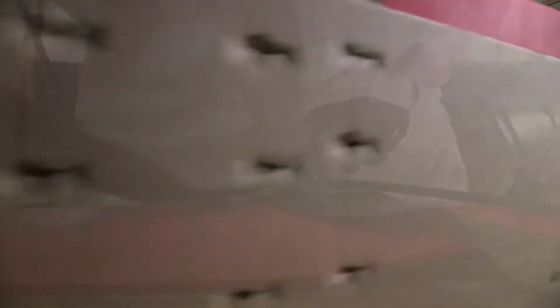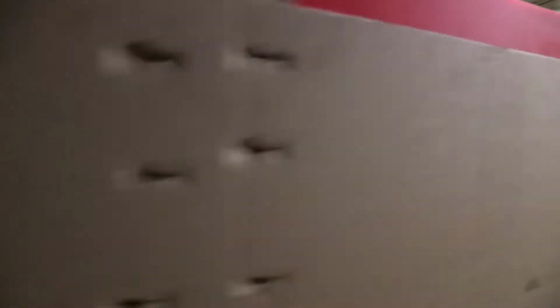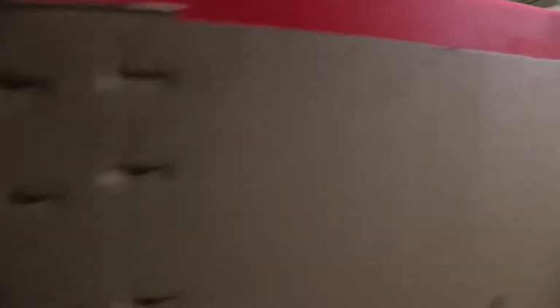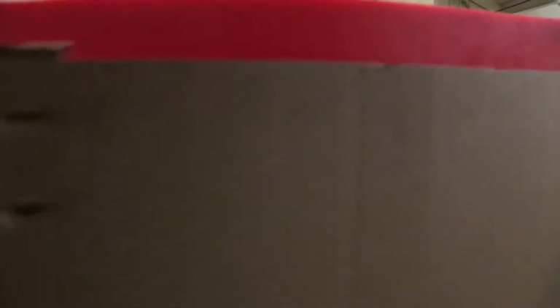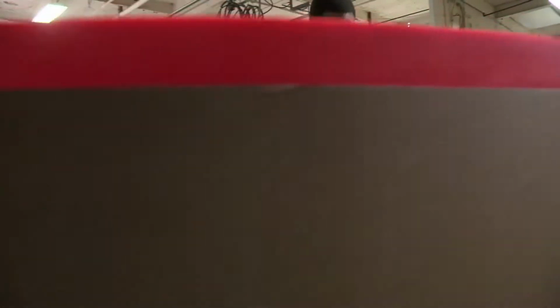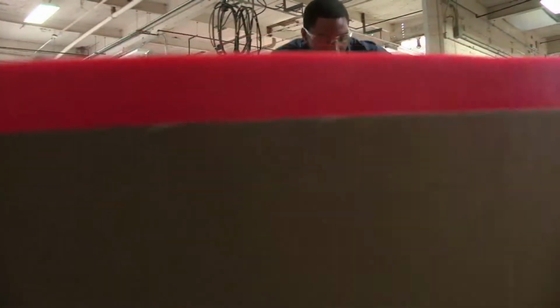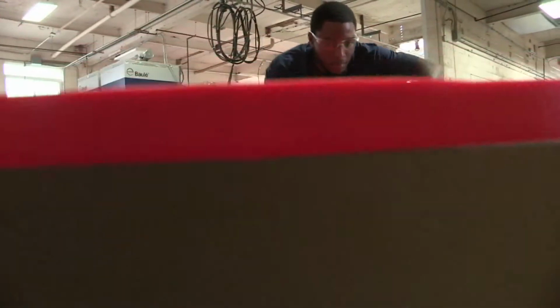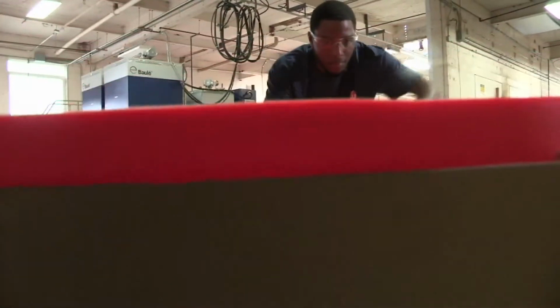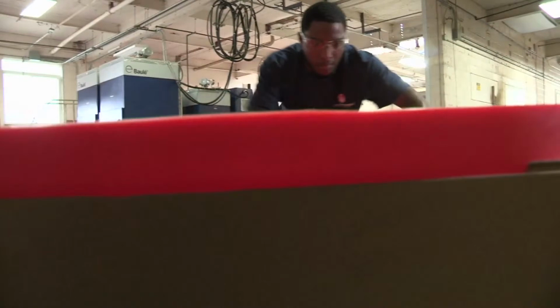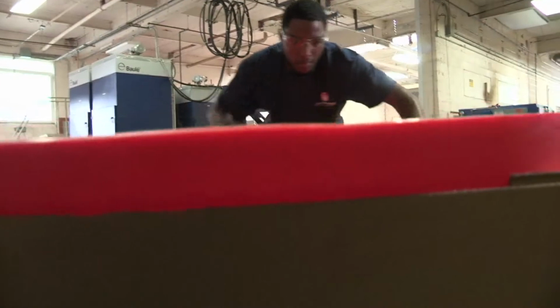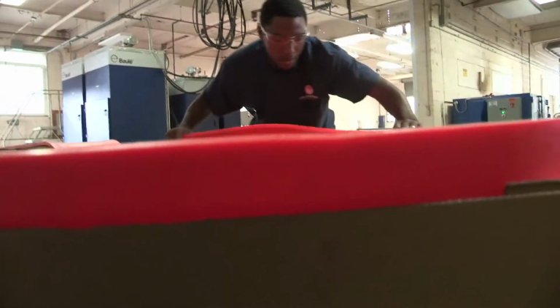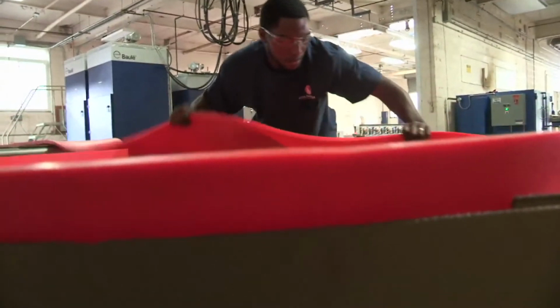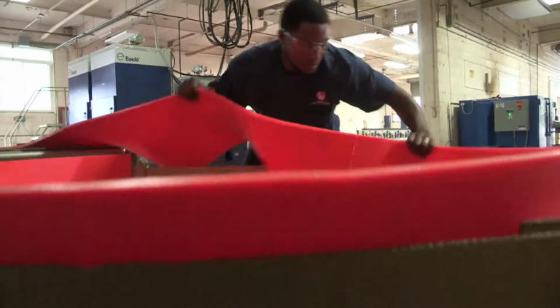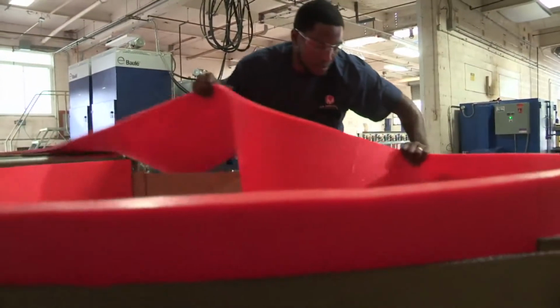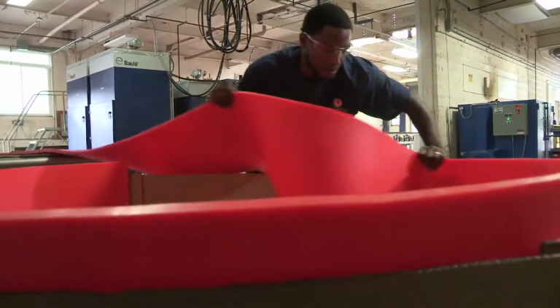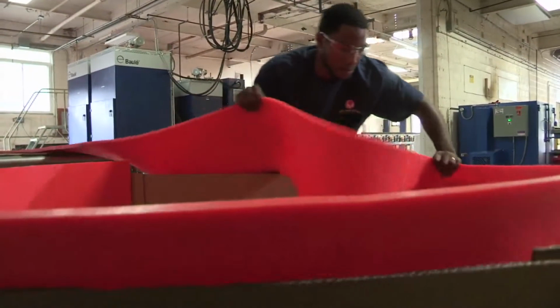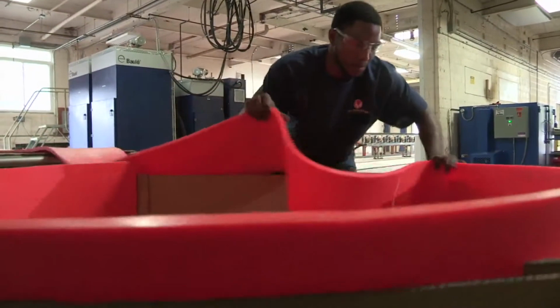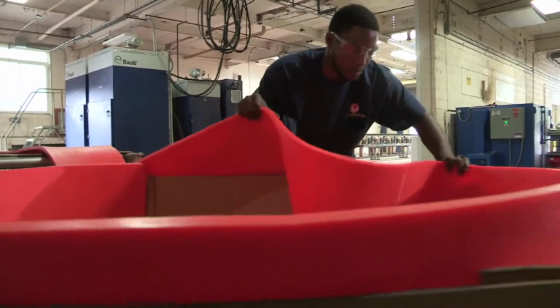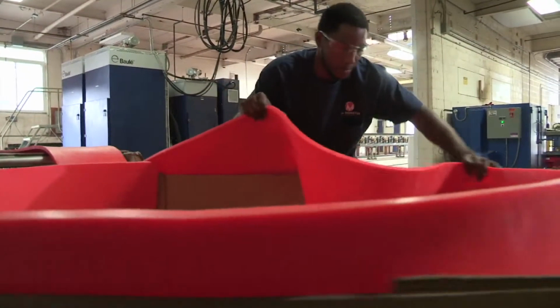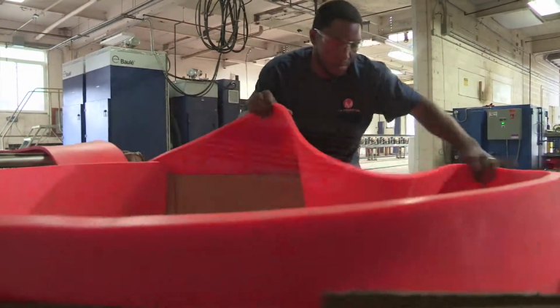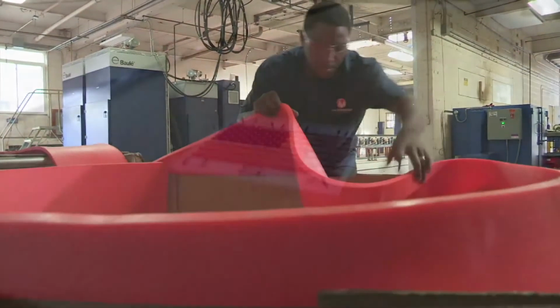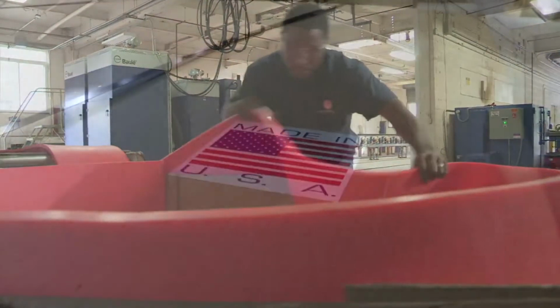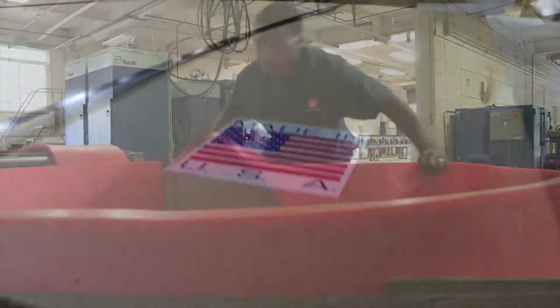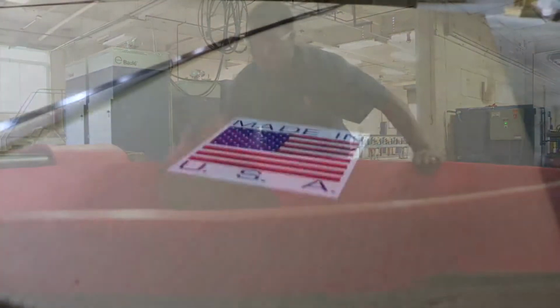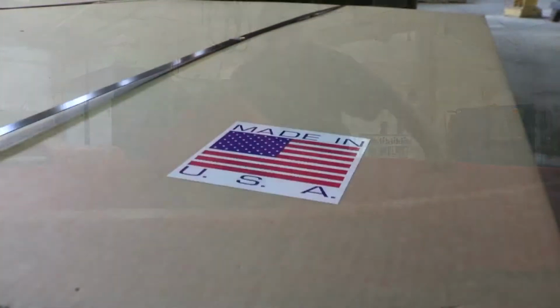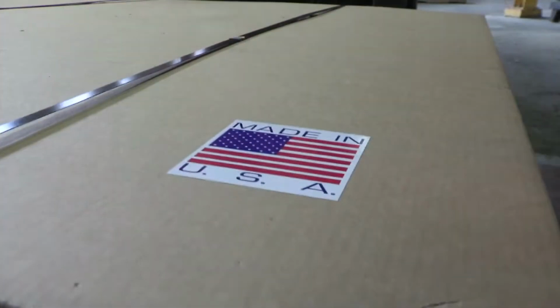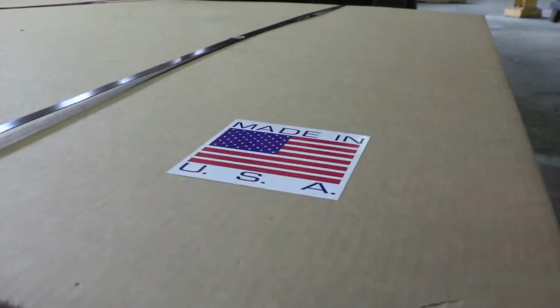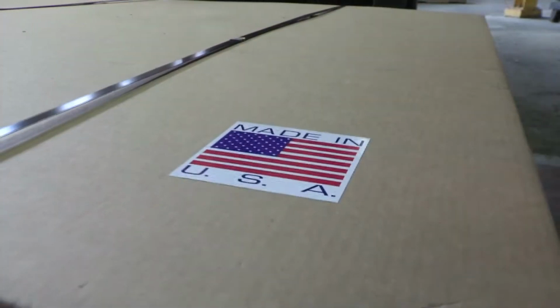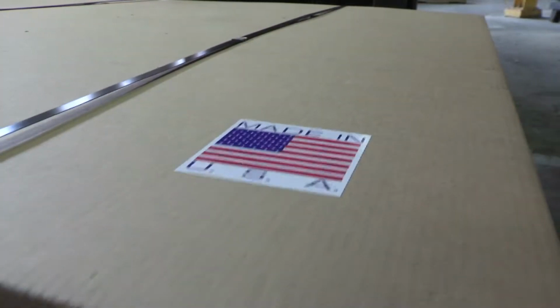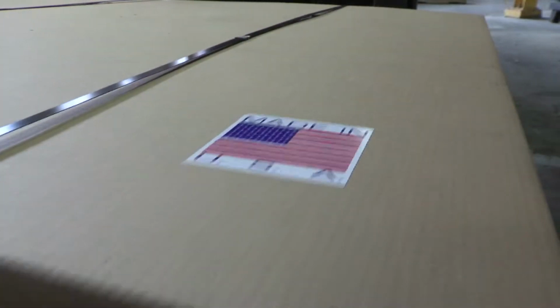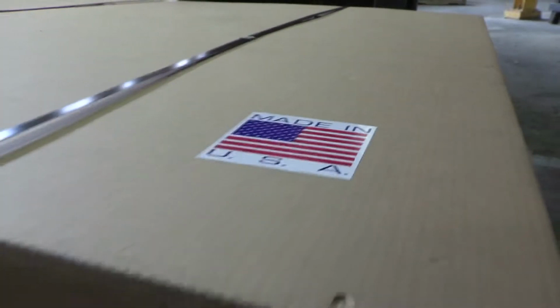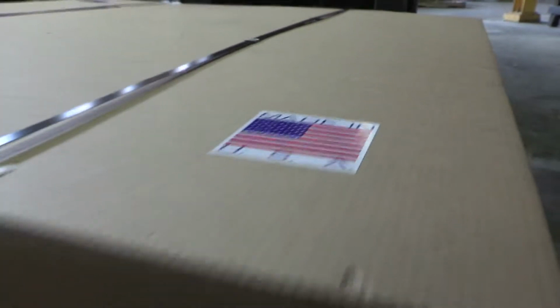The Mesa Wedge is now ready to be packaged and shipped according to customer specifications.